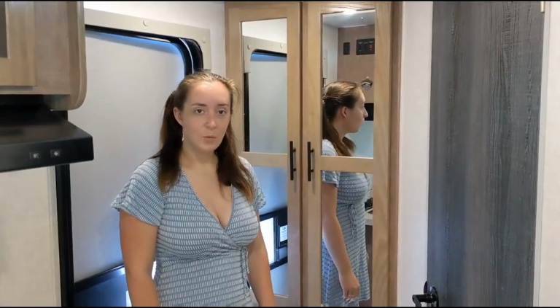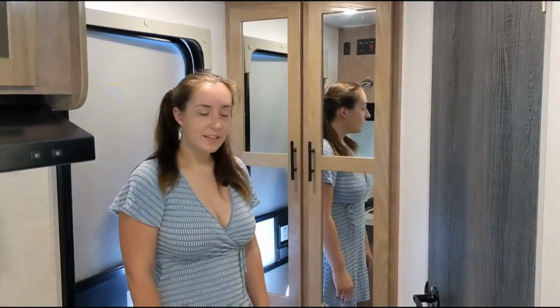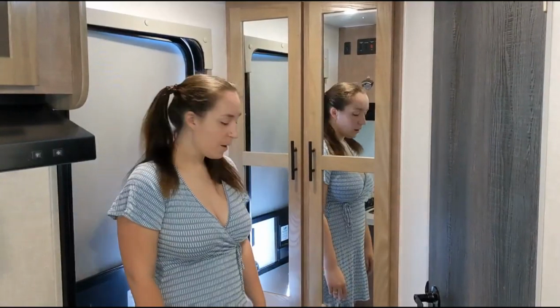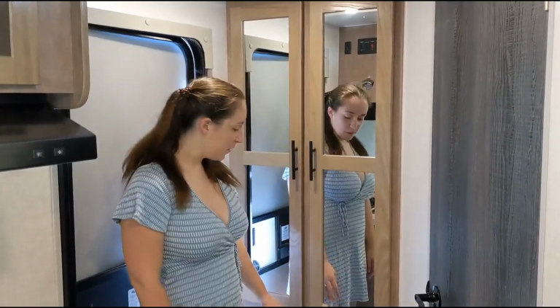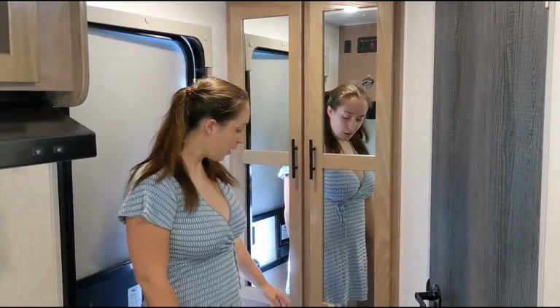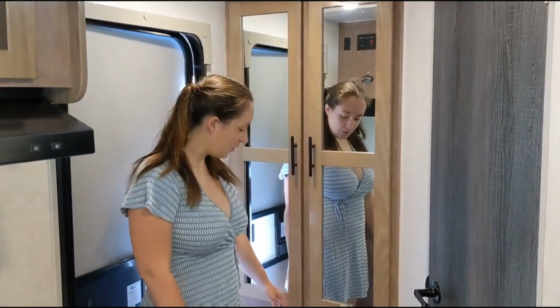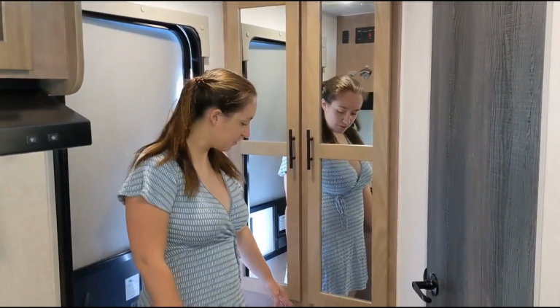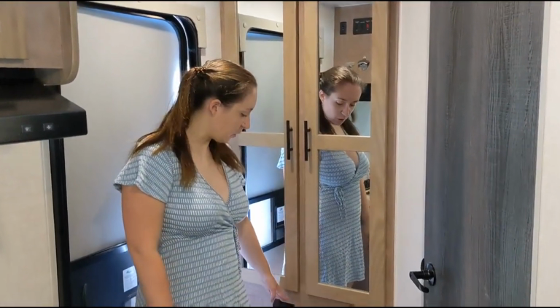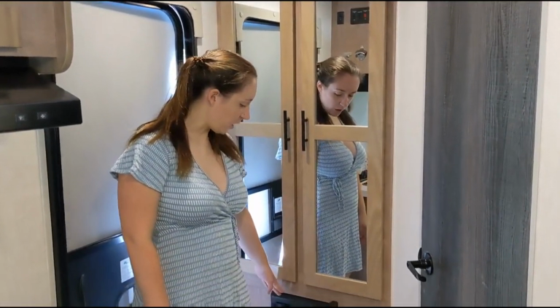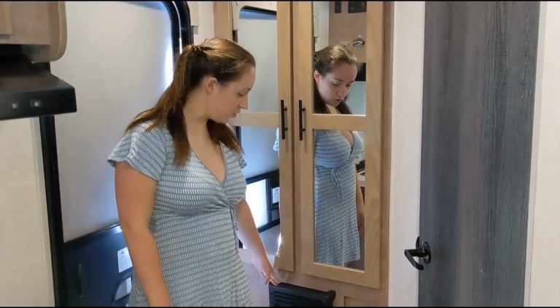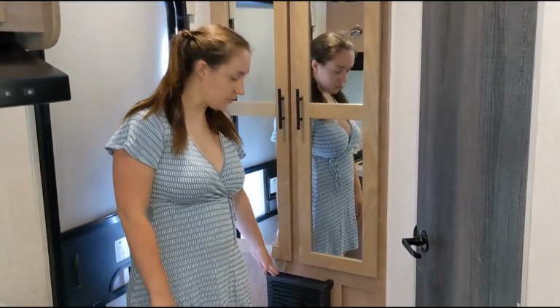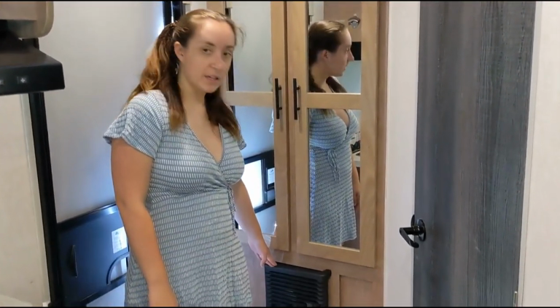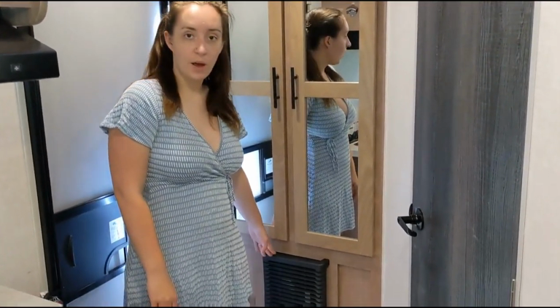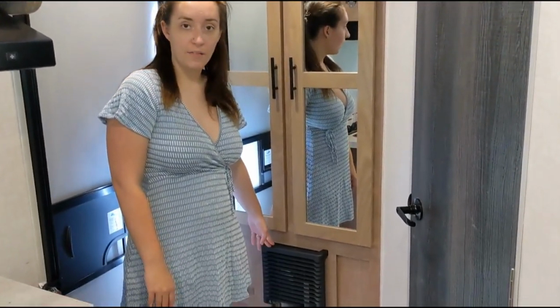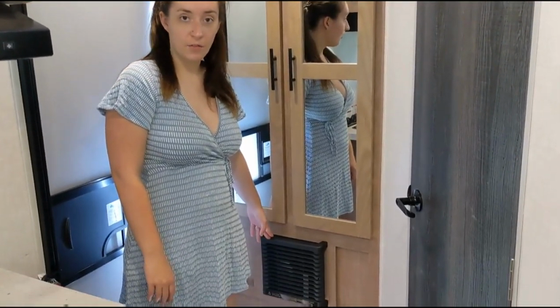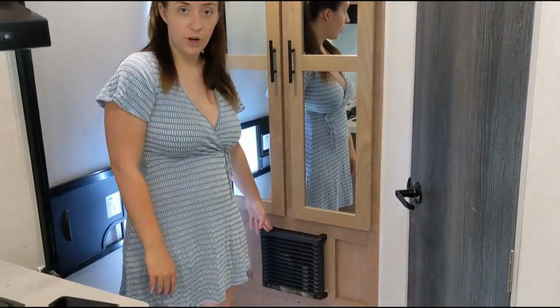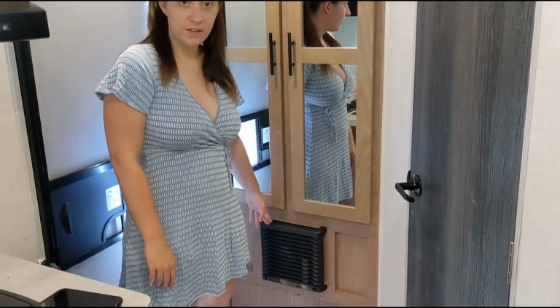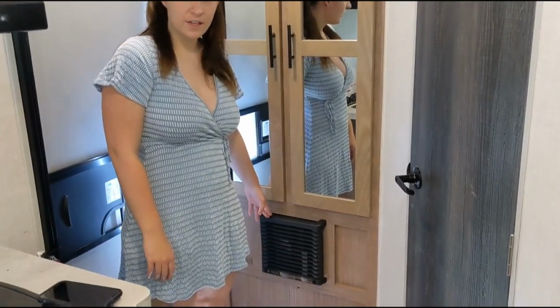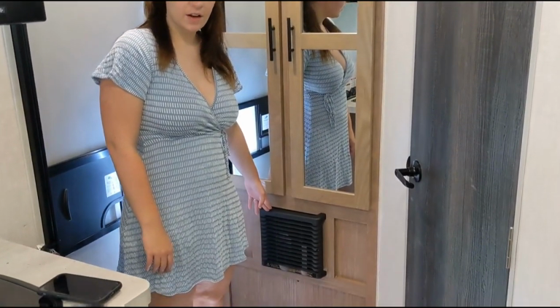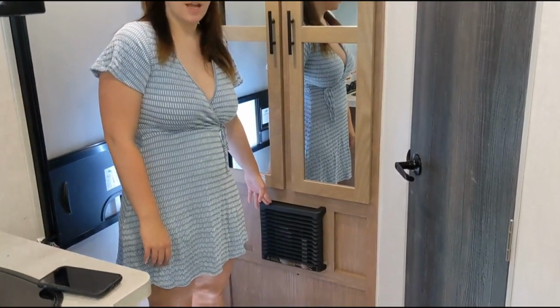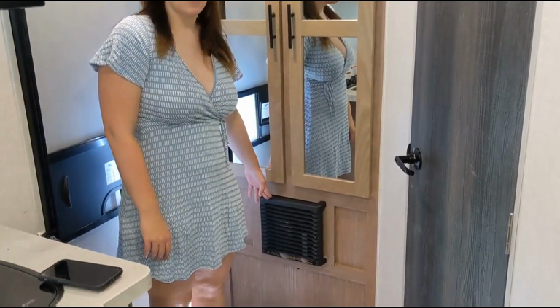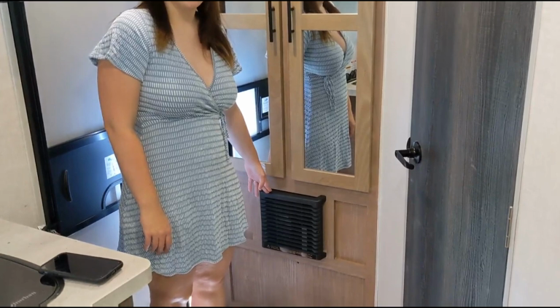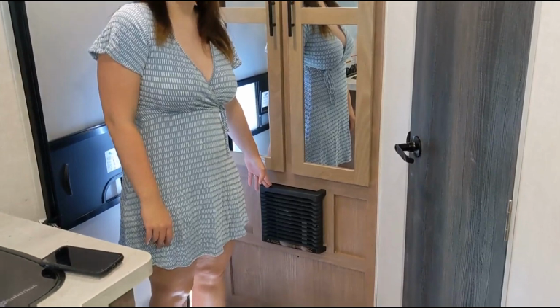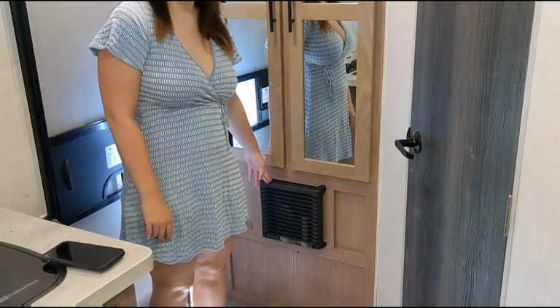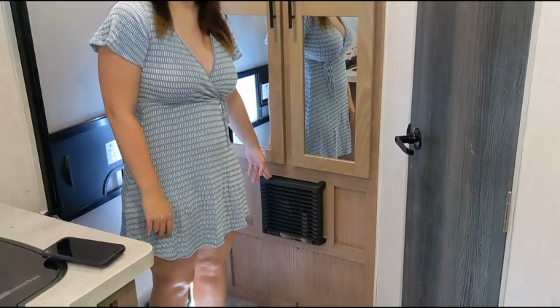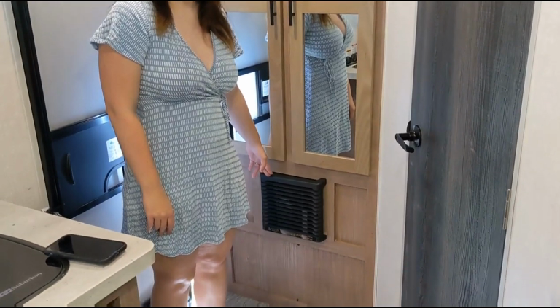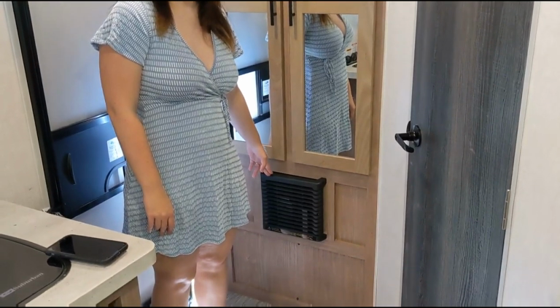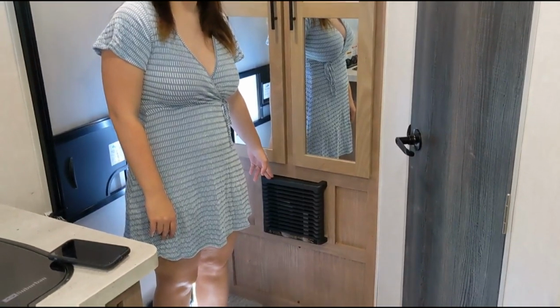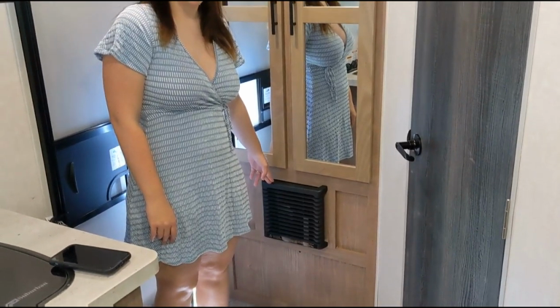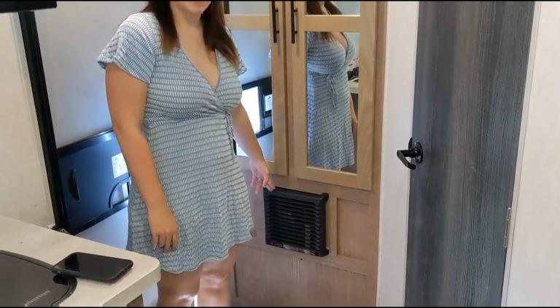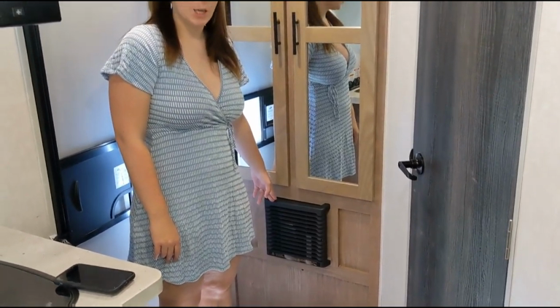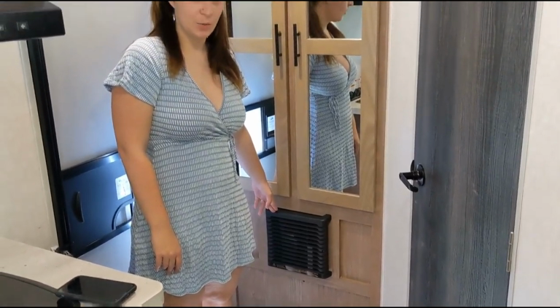Right down below this storage, you'll see you have the furnace — and that is 20,000 BTU.